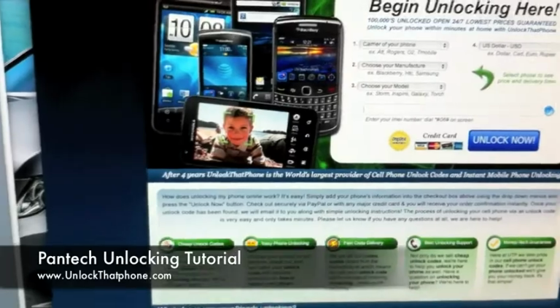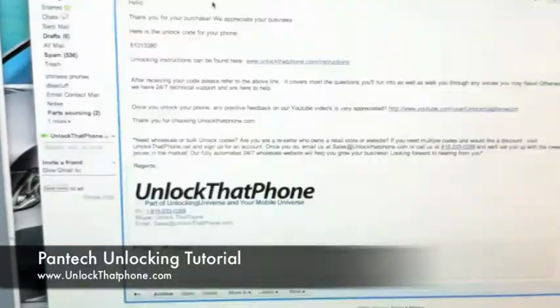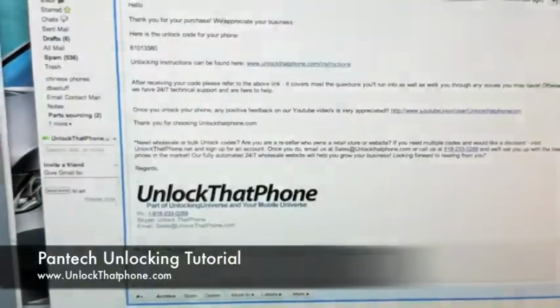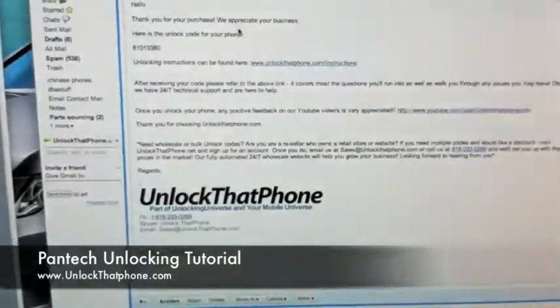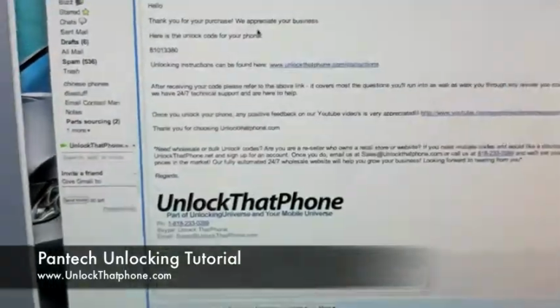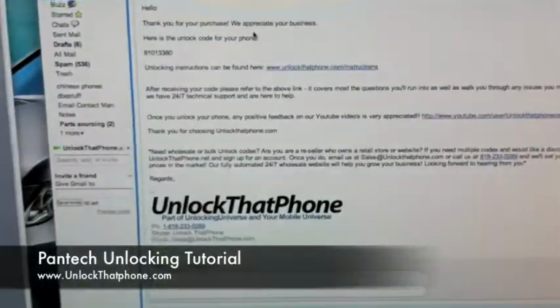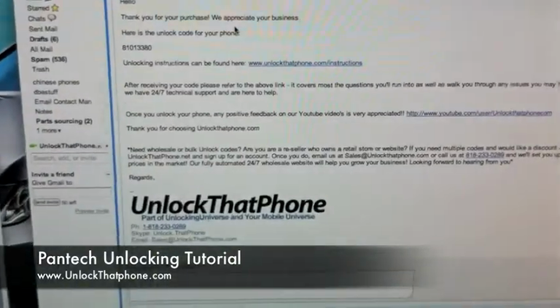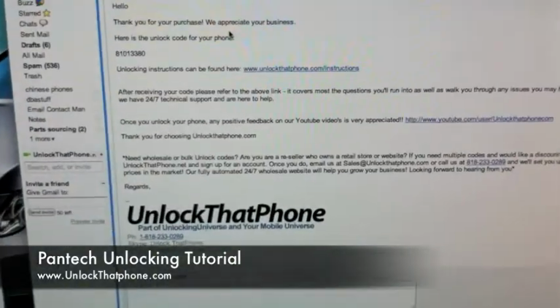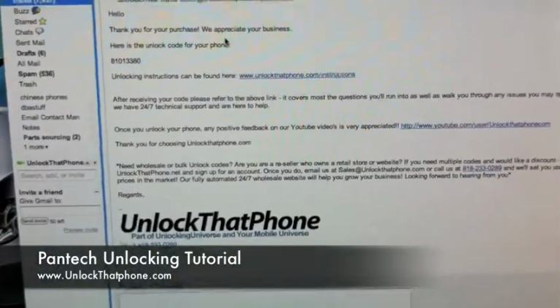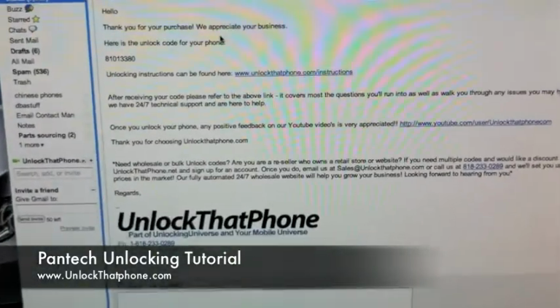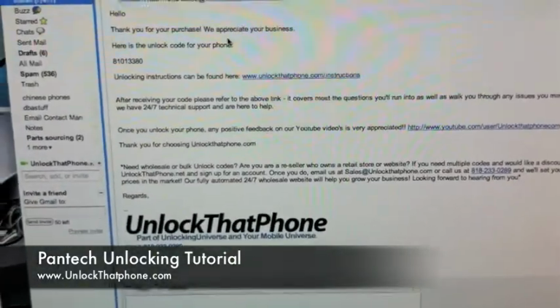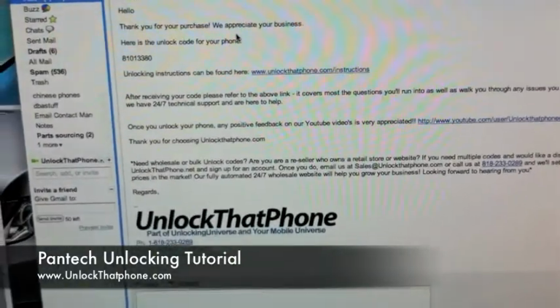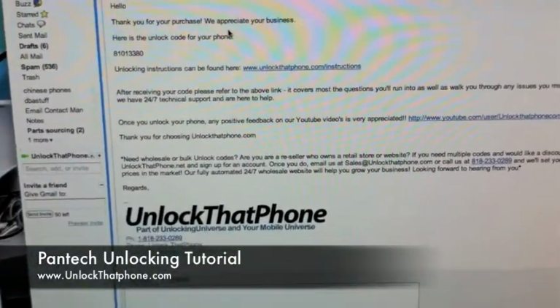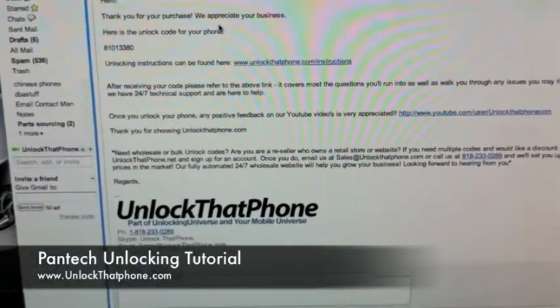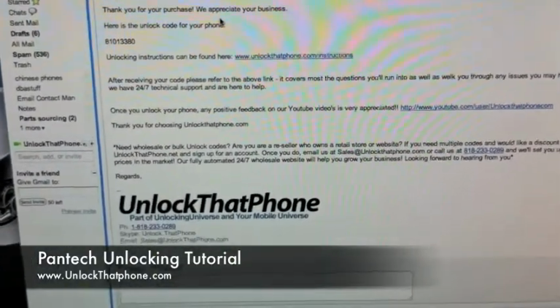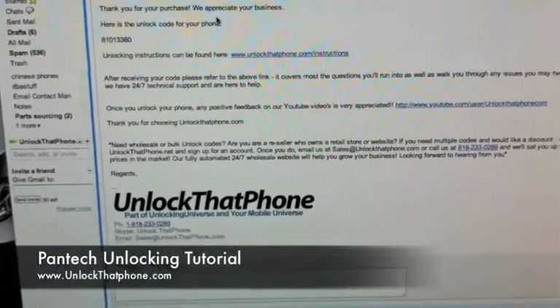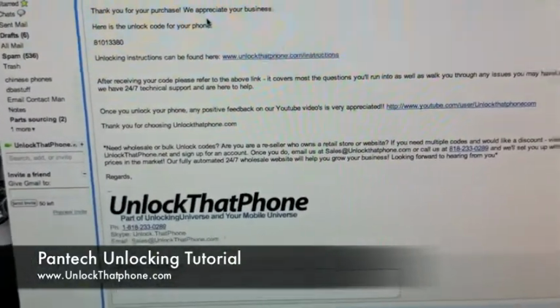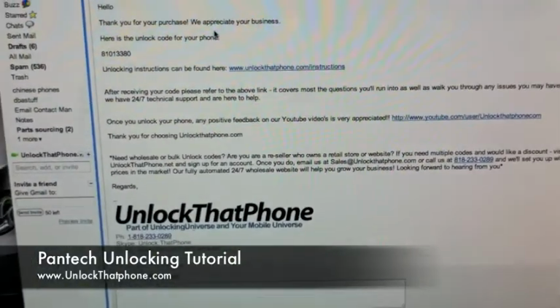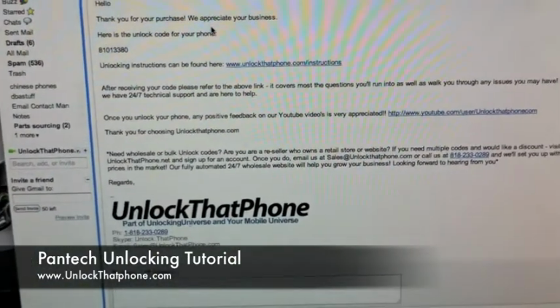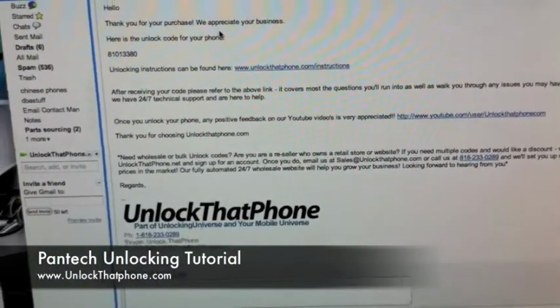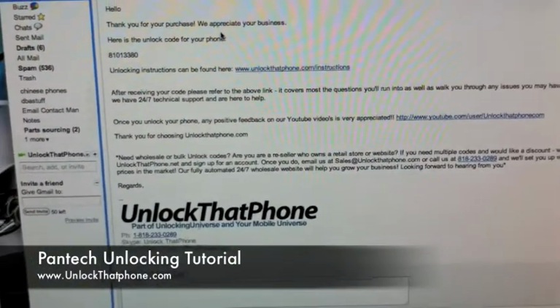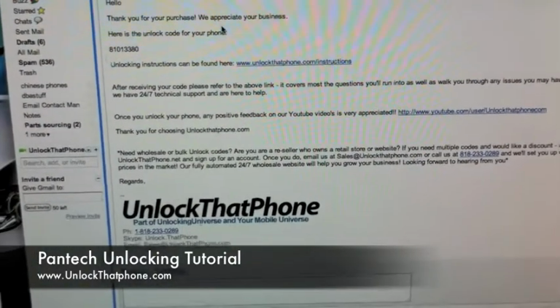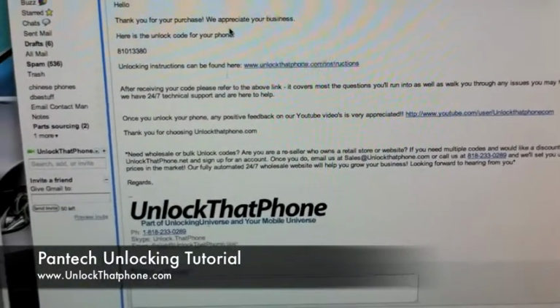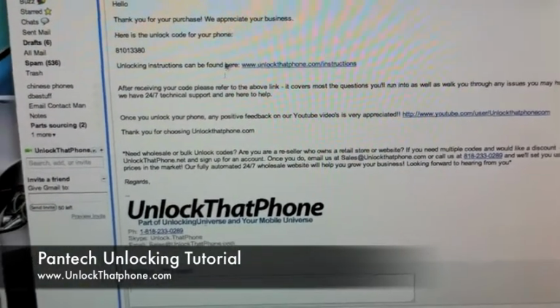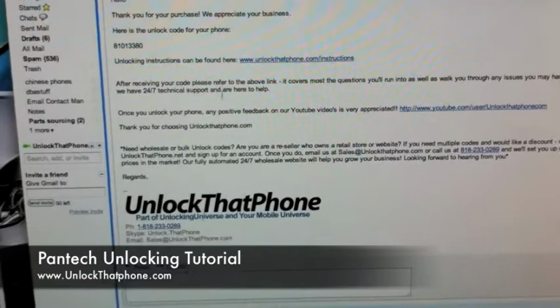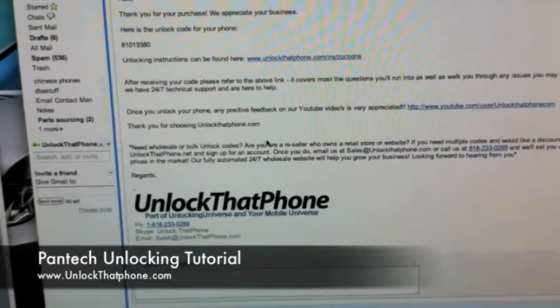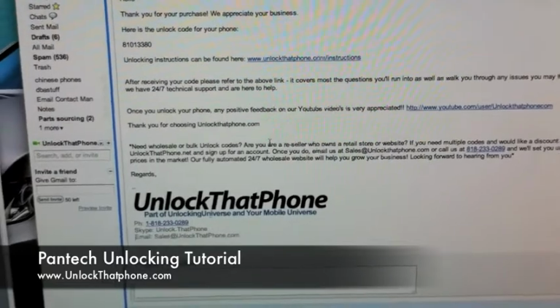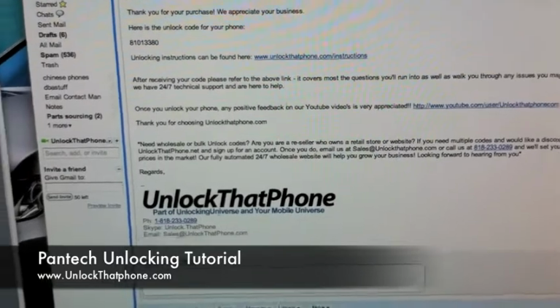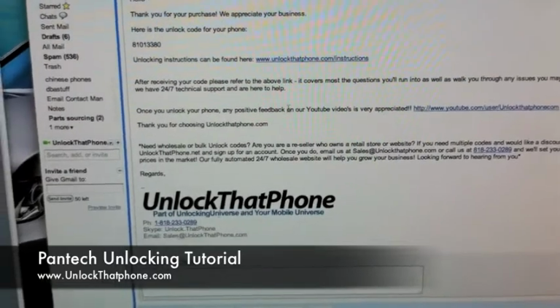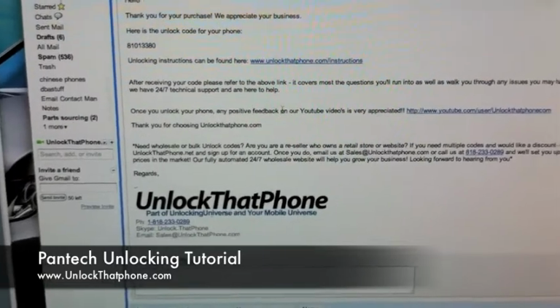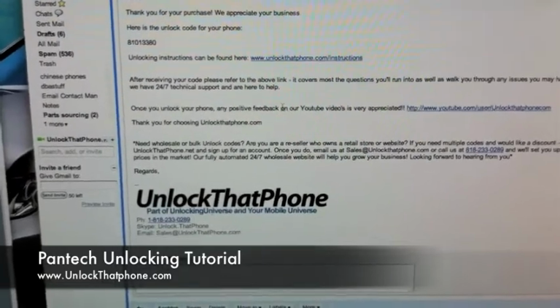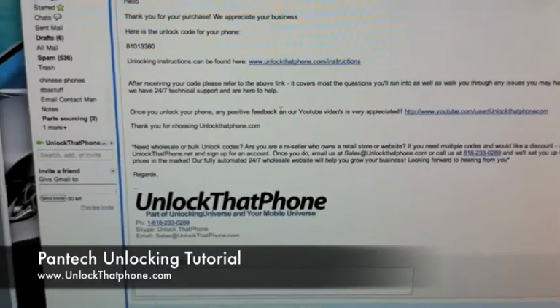In the turnaround time specified on the site you're going to get your code — you're going to get an email. It looks just like this: it's got a little thank you, the code, and you'll have a link to this video as well as anything else you might need to know about your purchase.